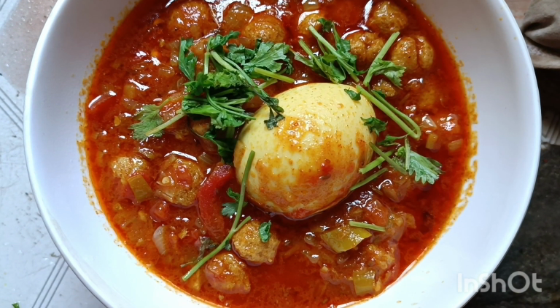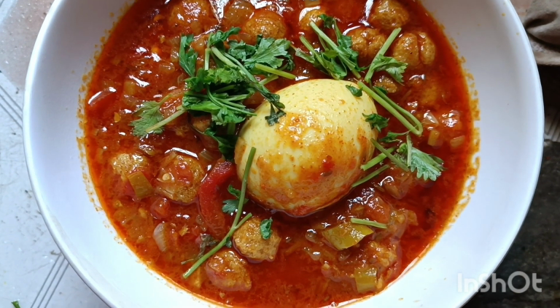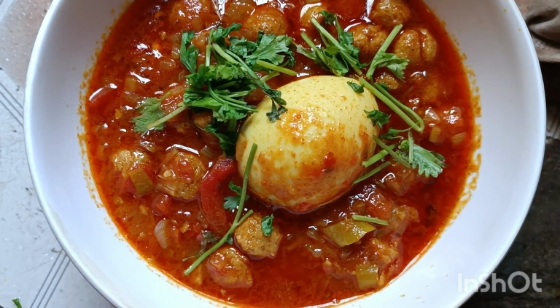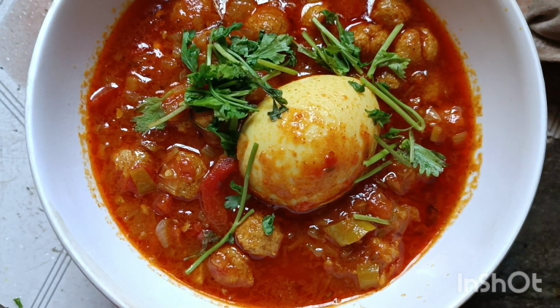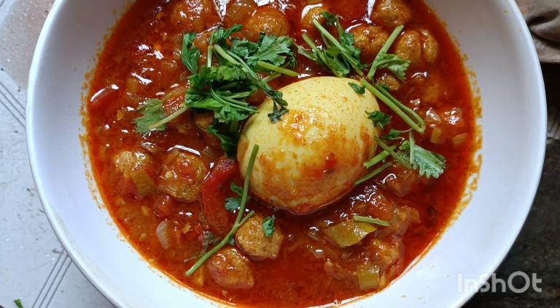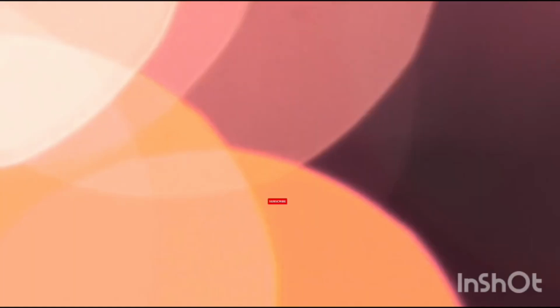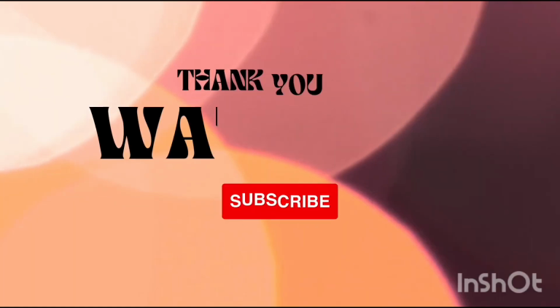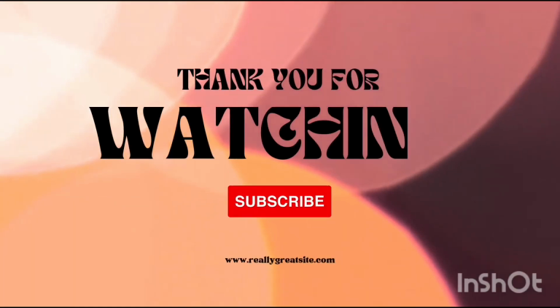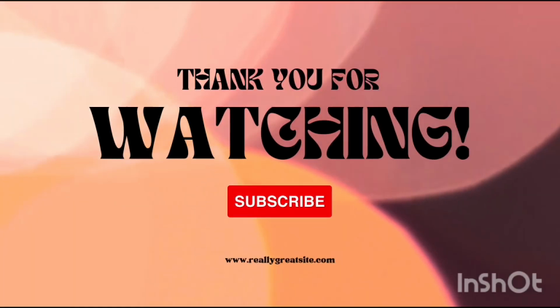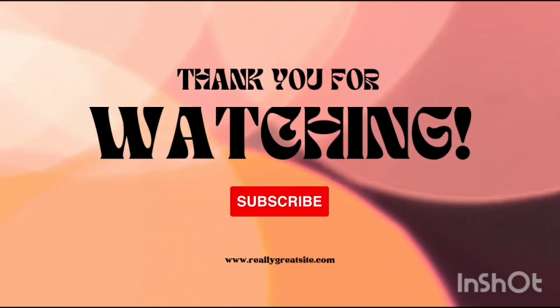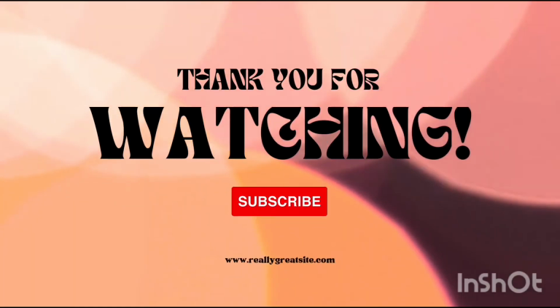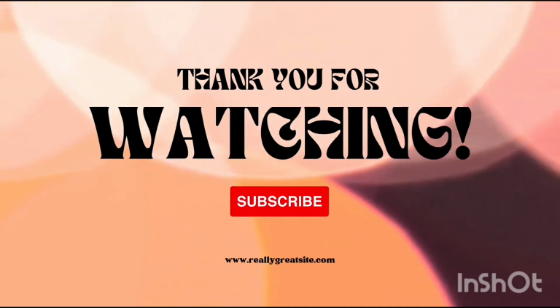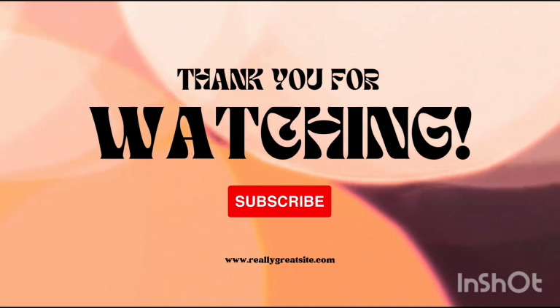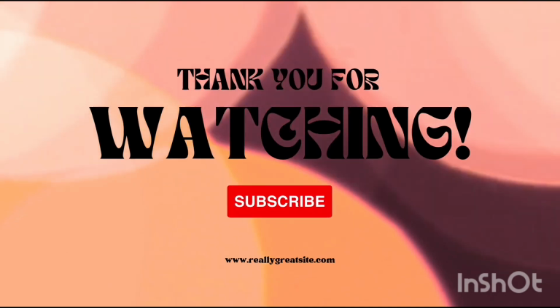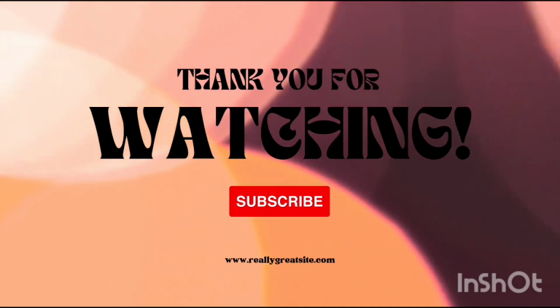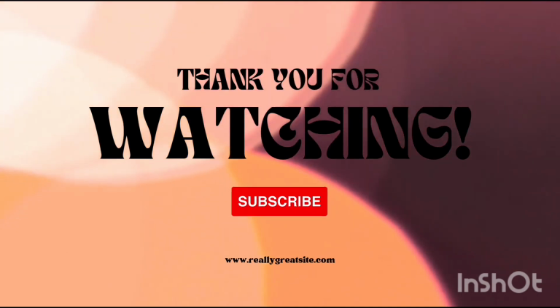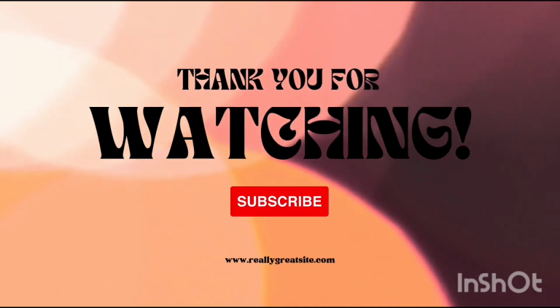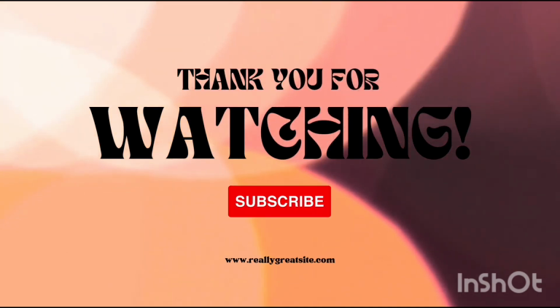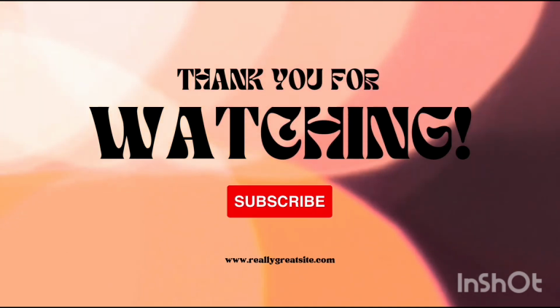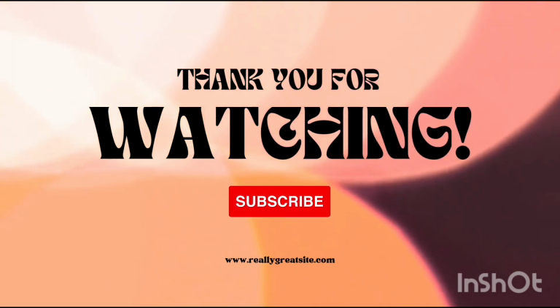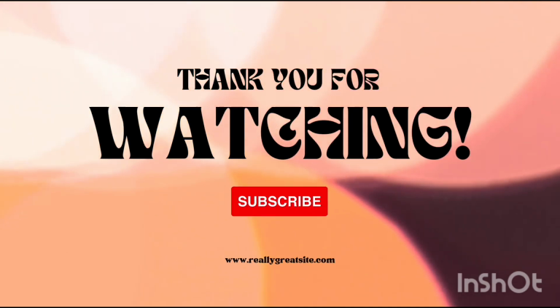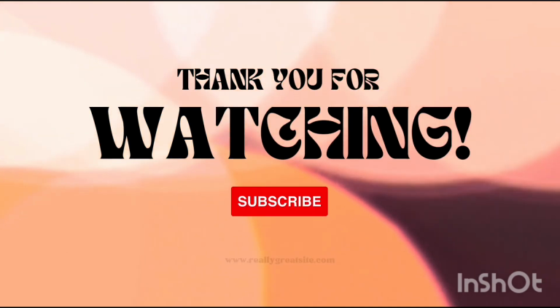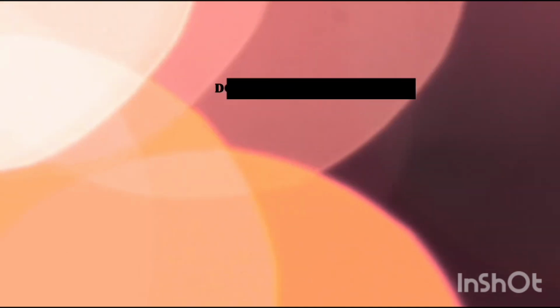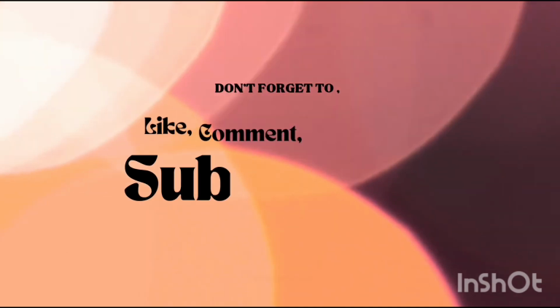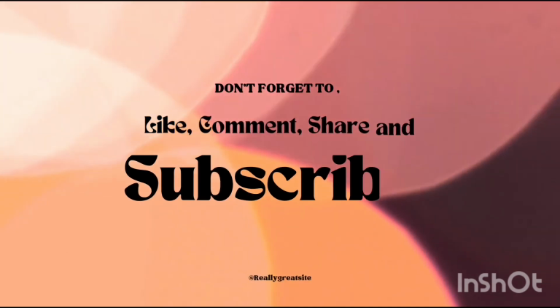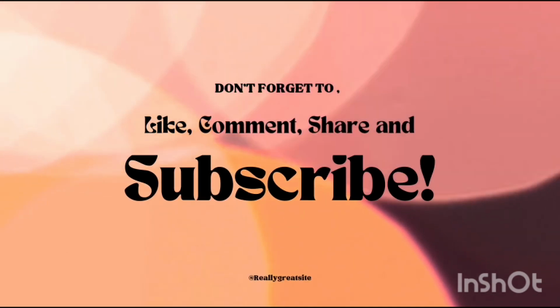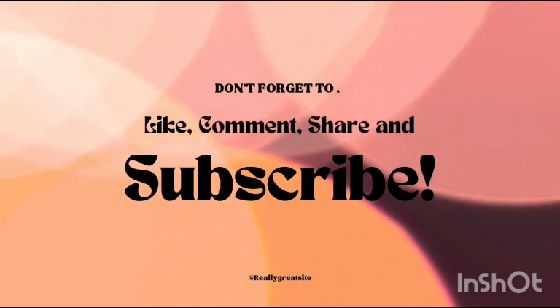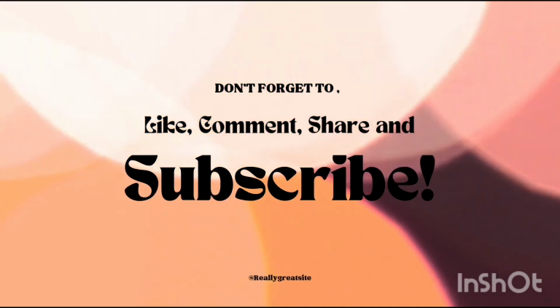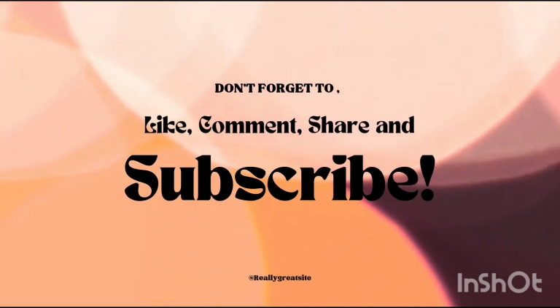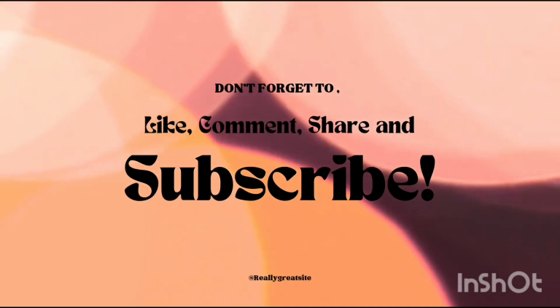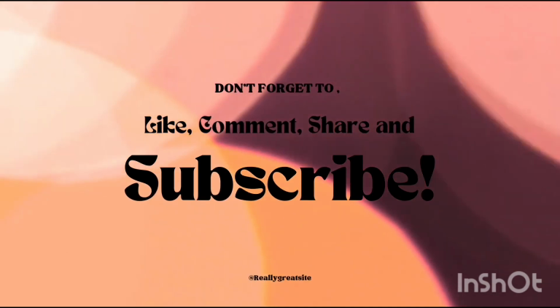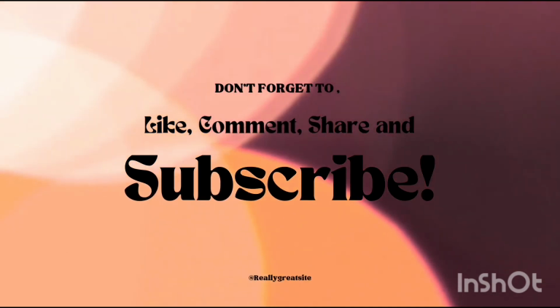I will do it very well. Thank you for watching, don't forget to subscribe to my channel.